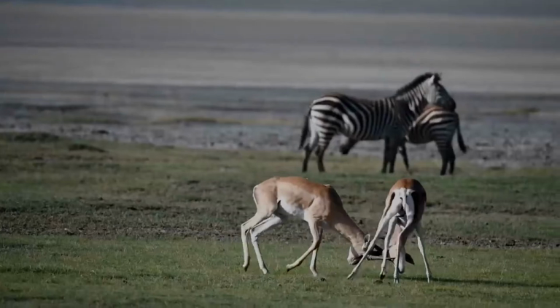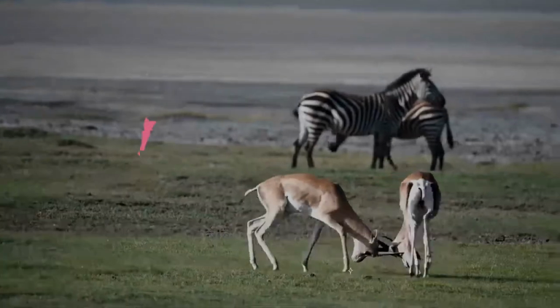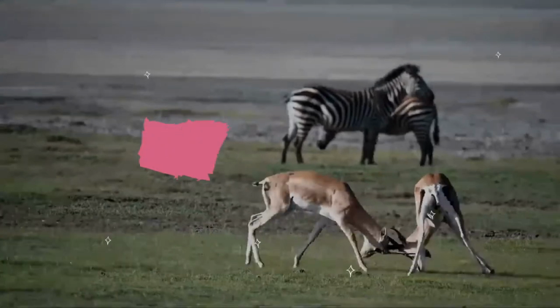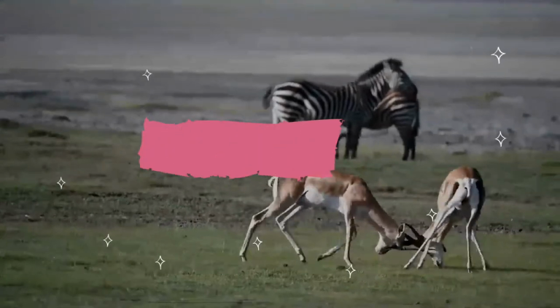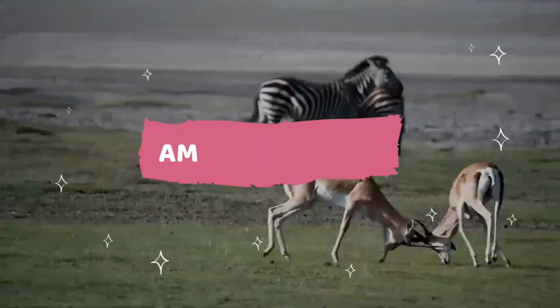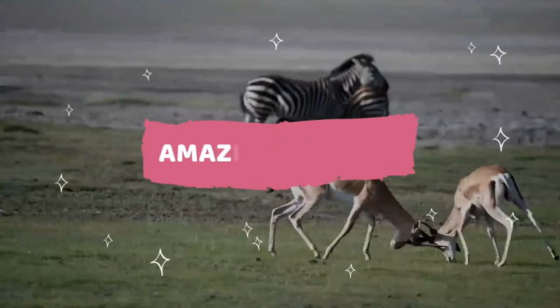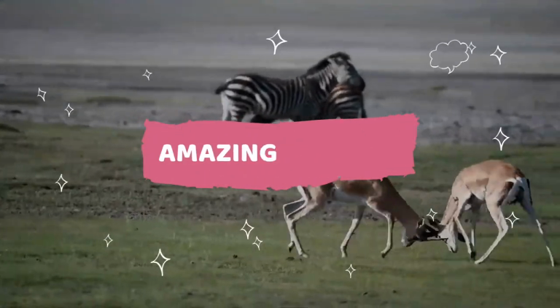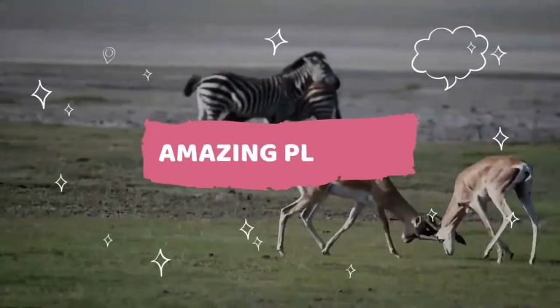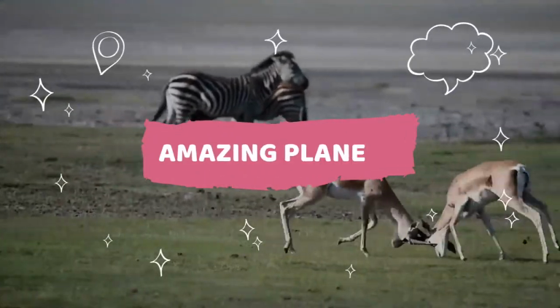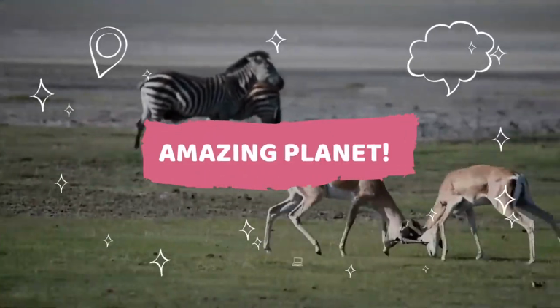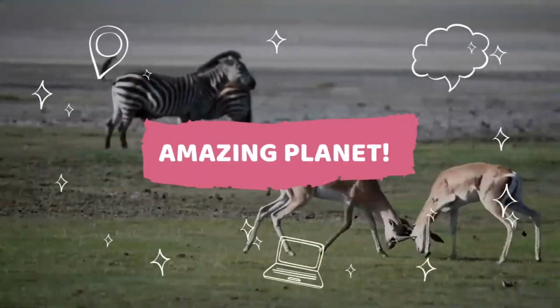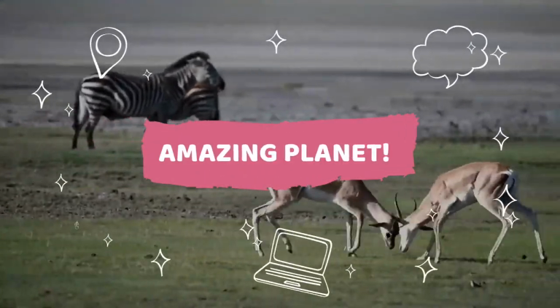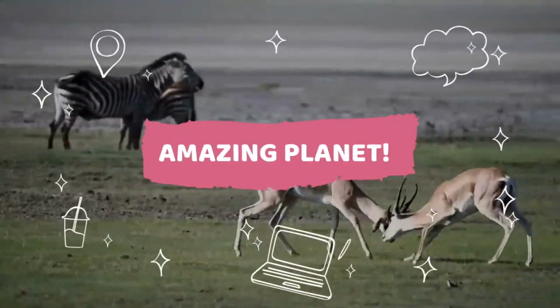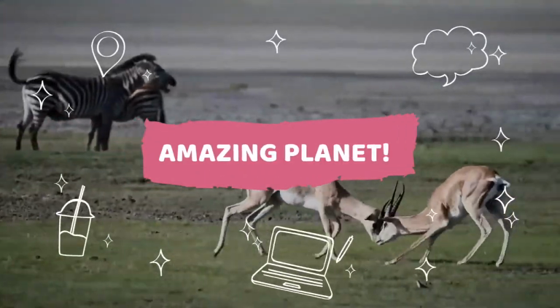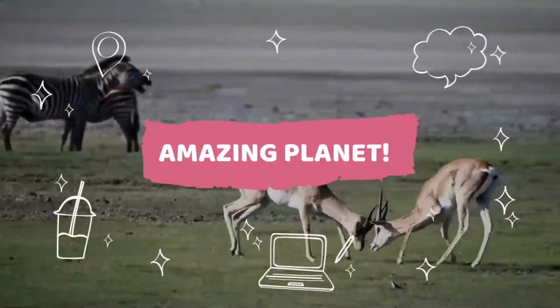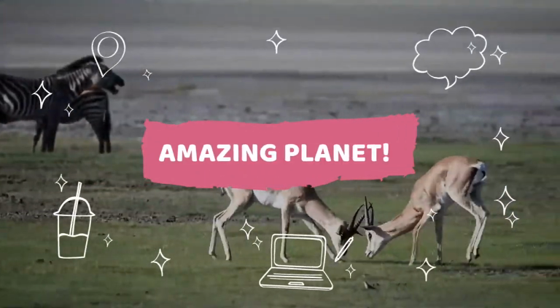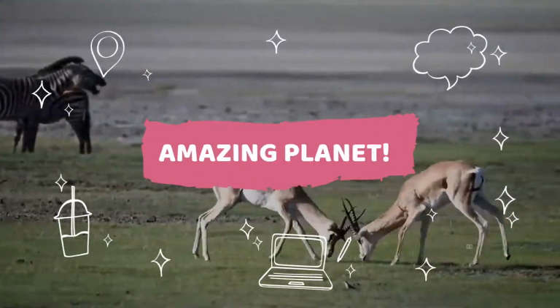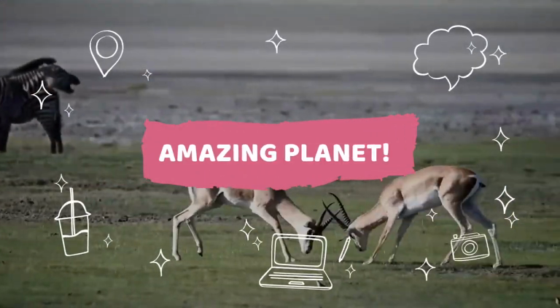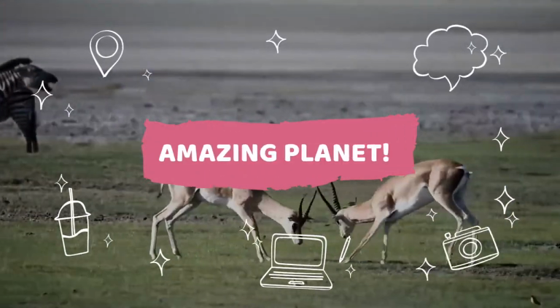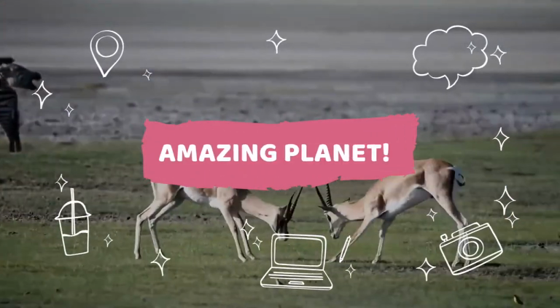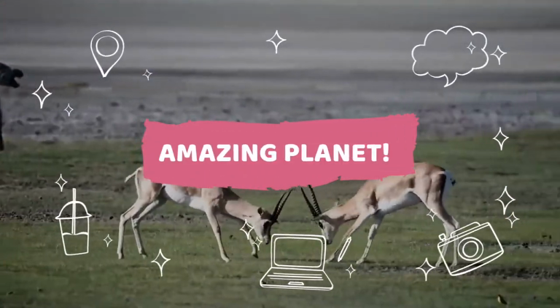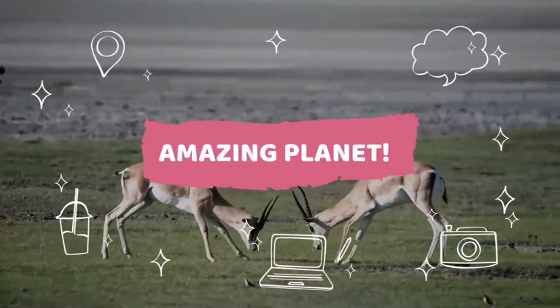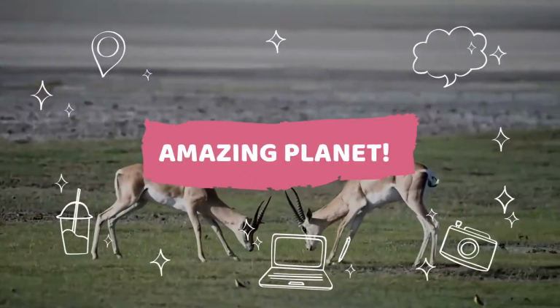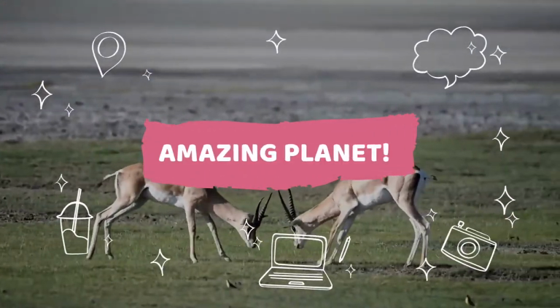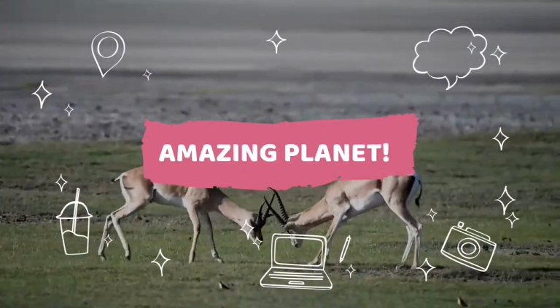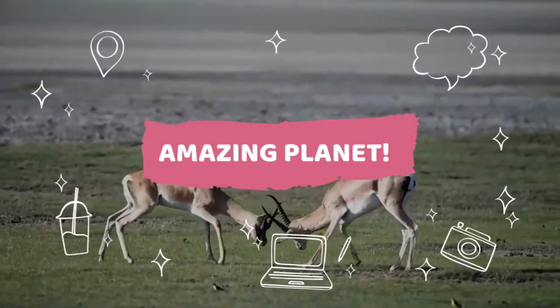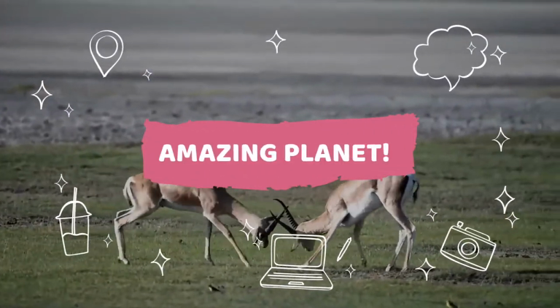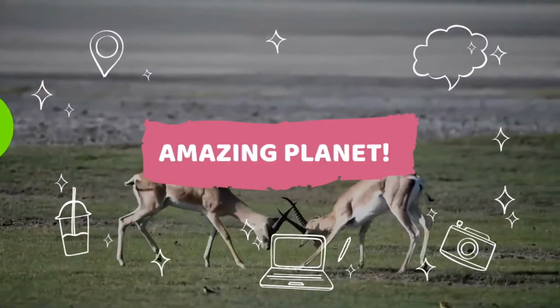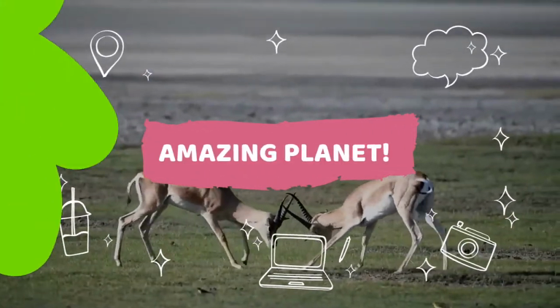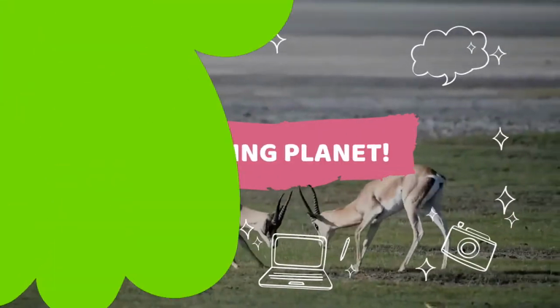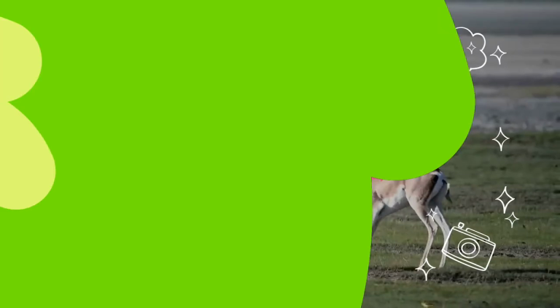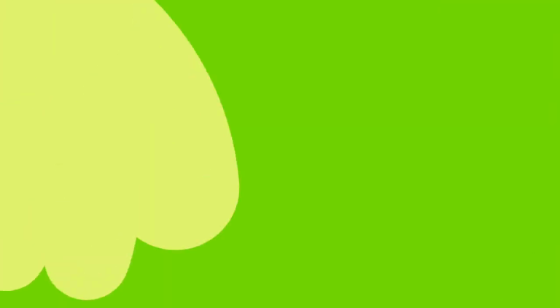Welcome to Animal World. We are glad you are here and will be happier with a subscription.